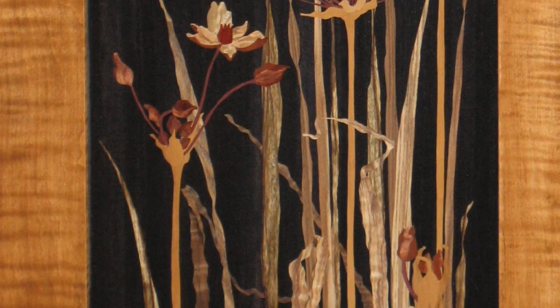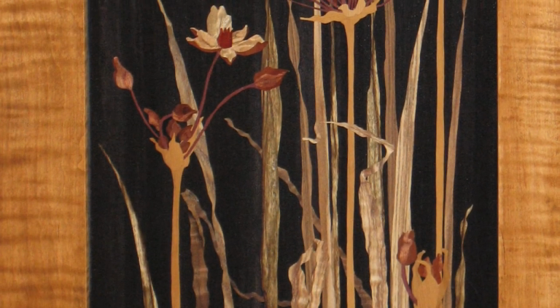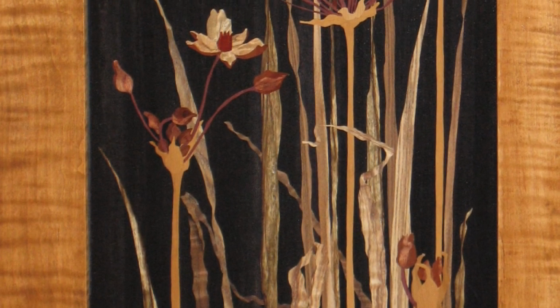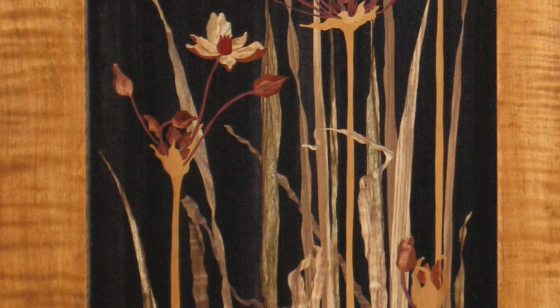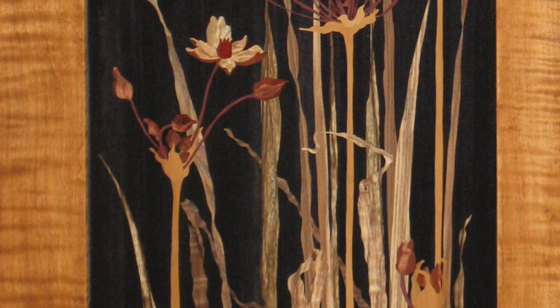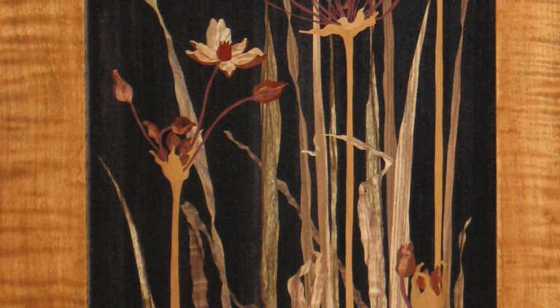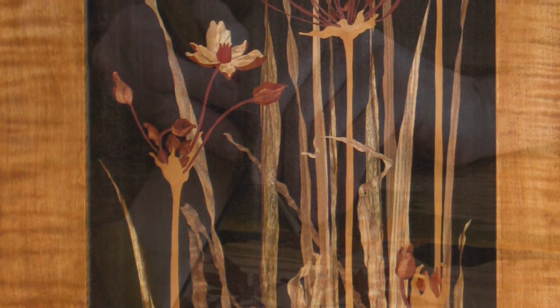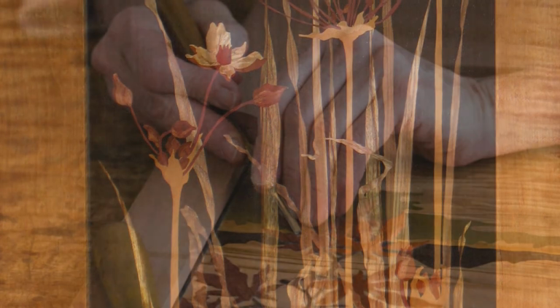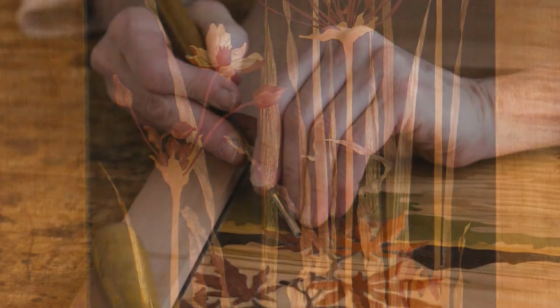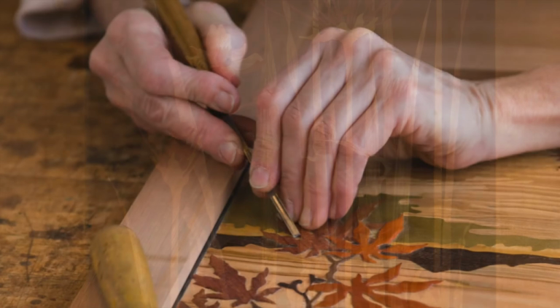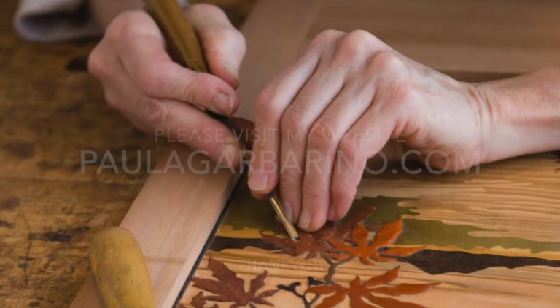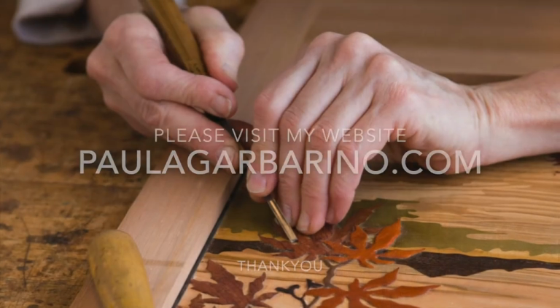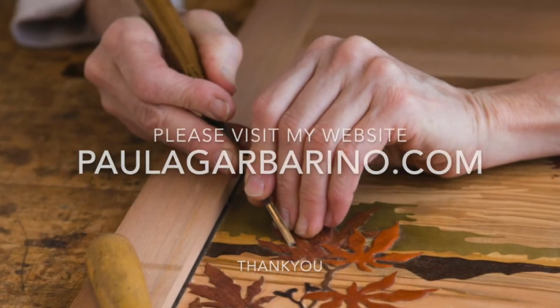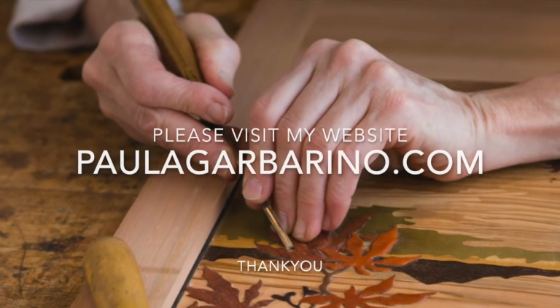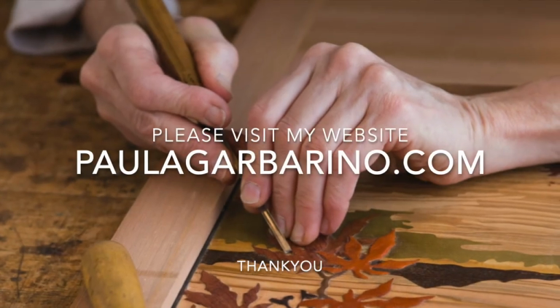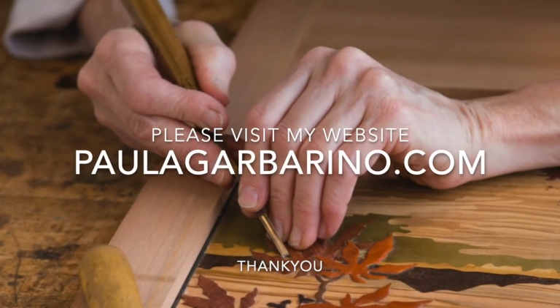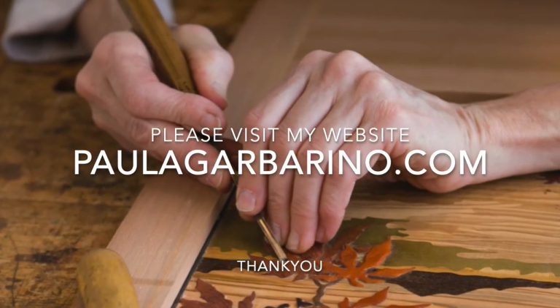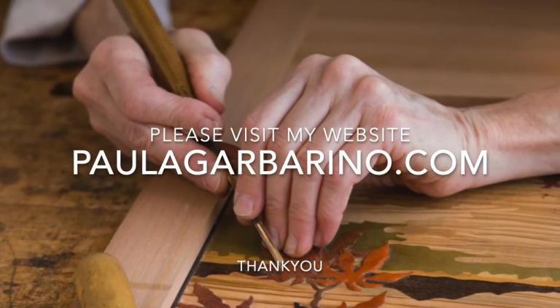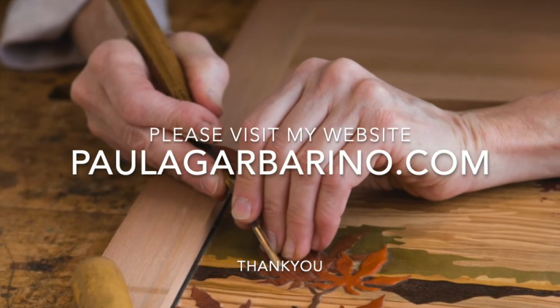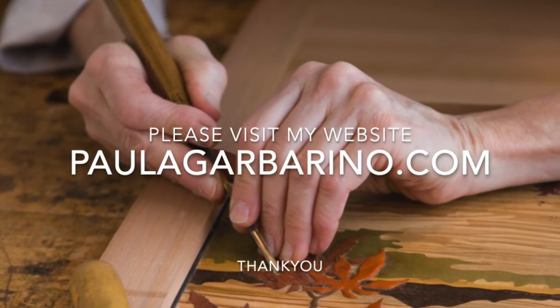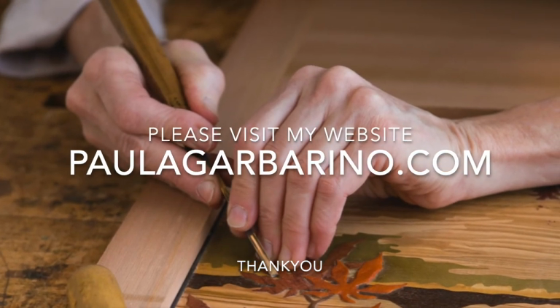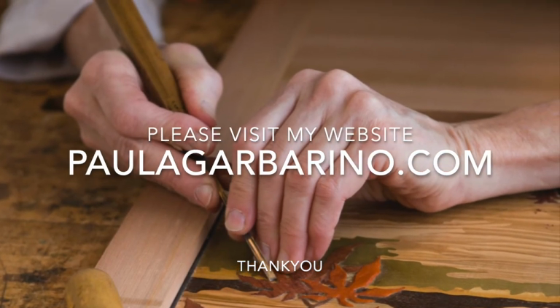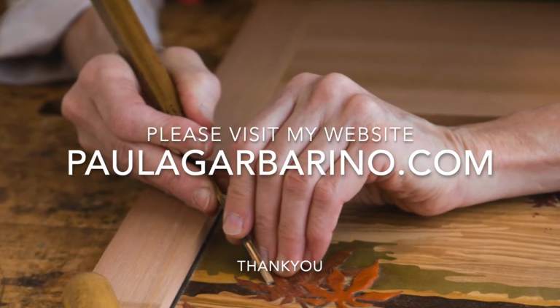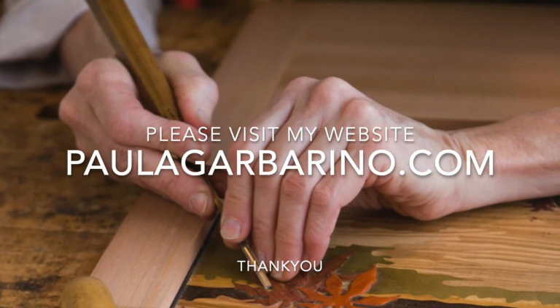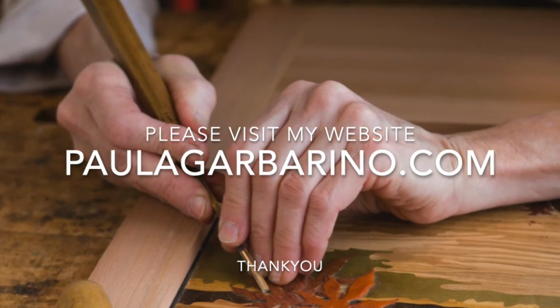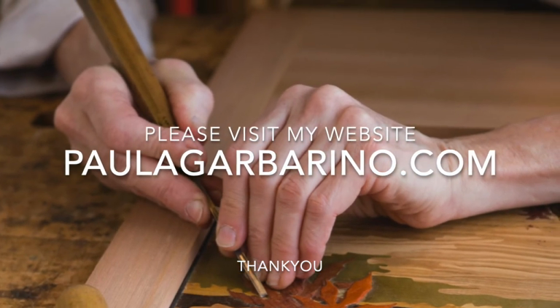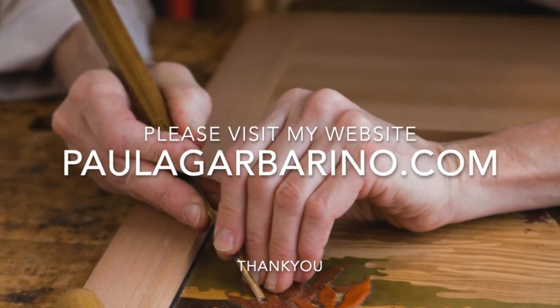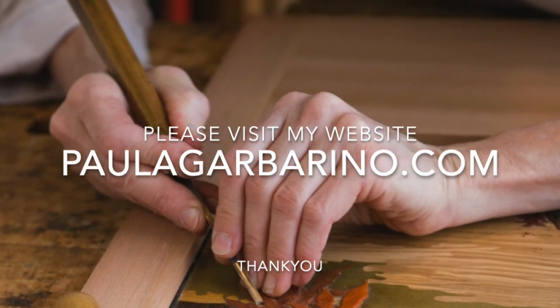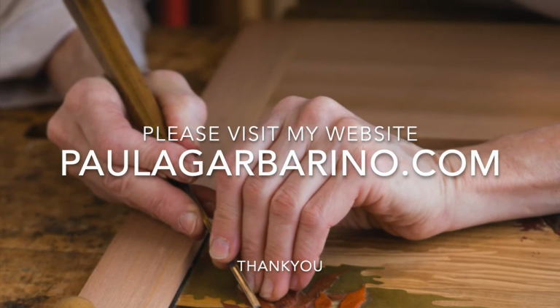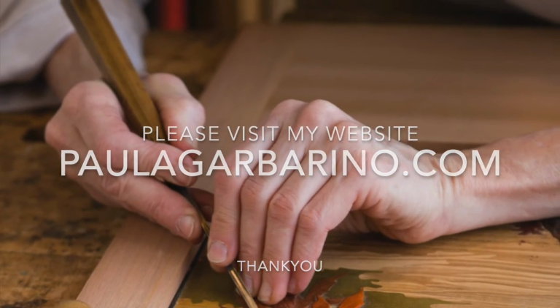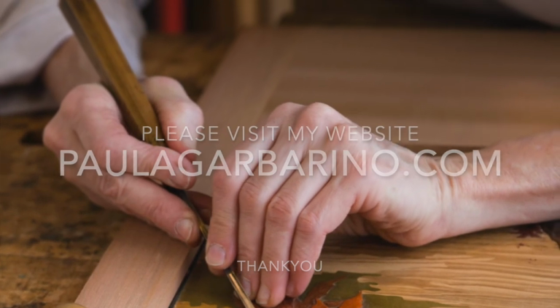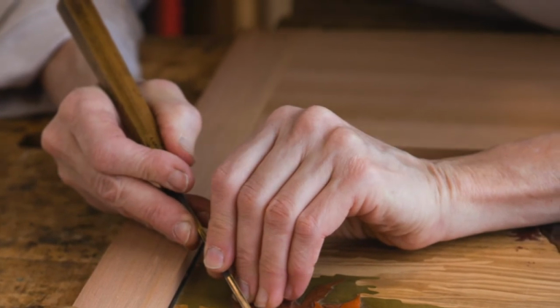Please check out more of my work at paulagarbarino.com. Thanks for the visit.